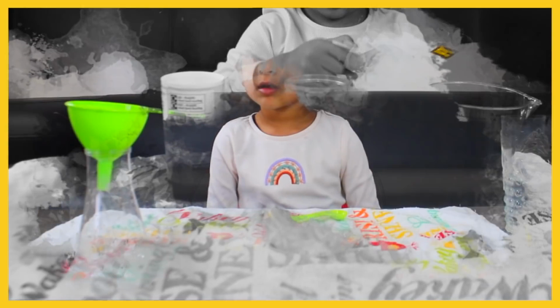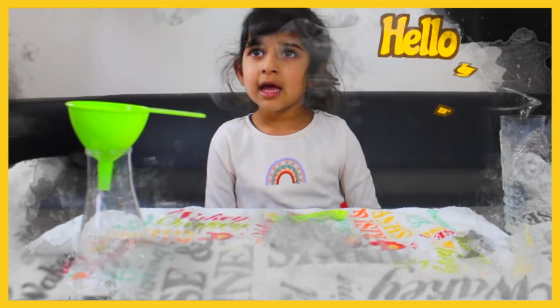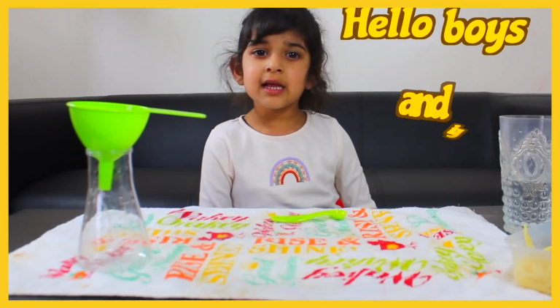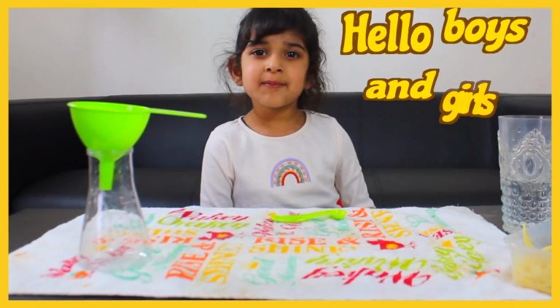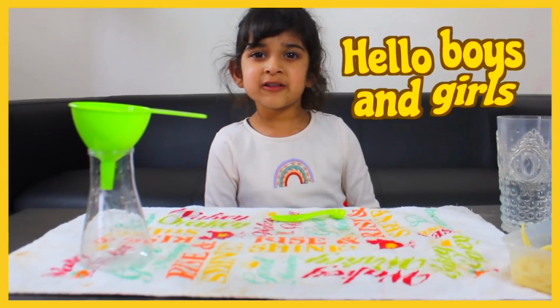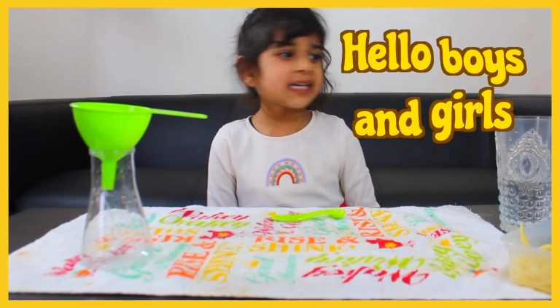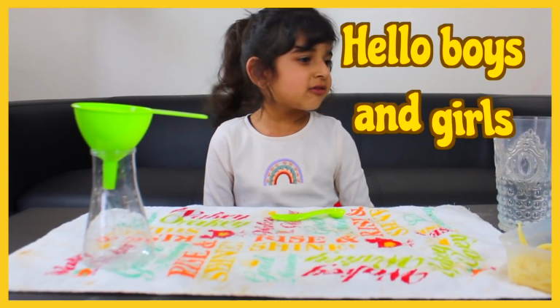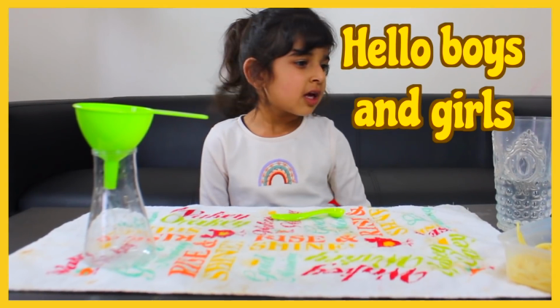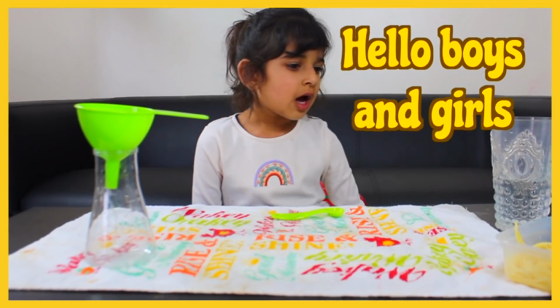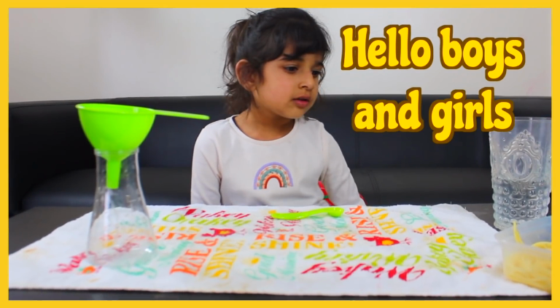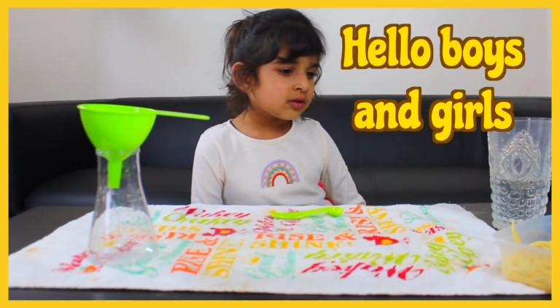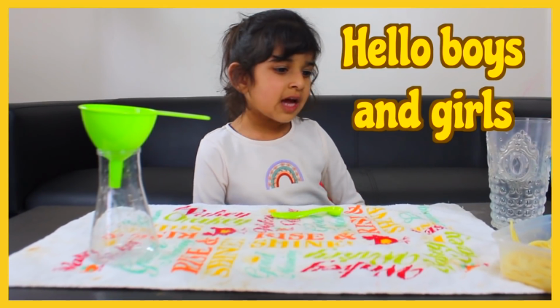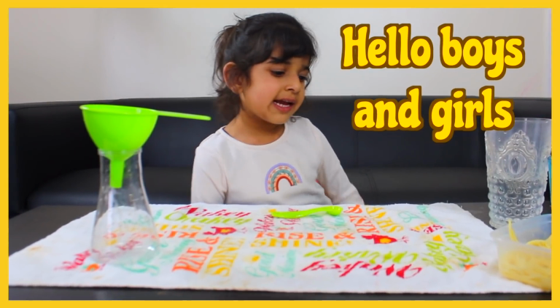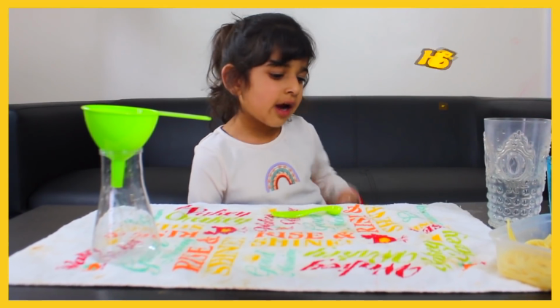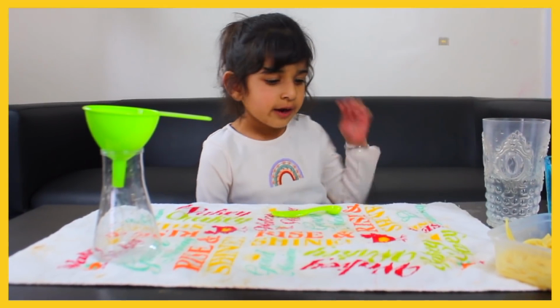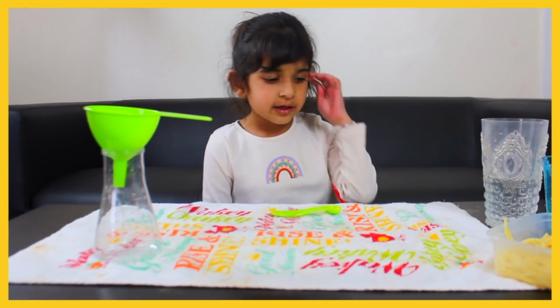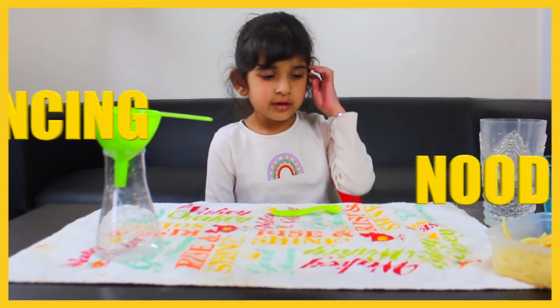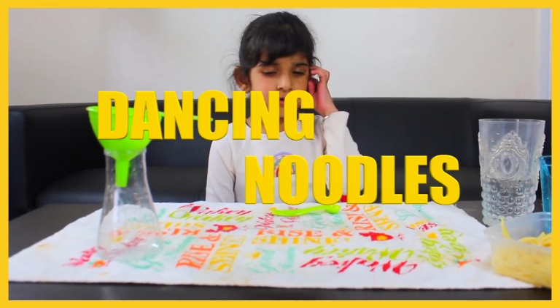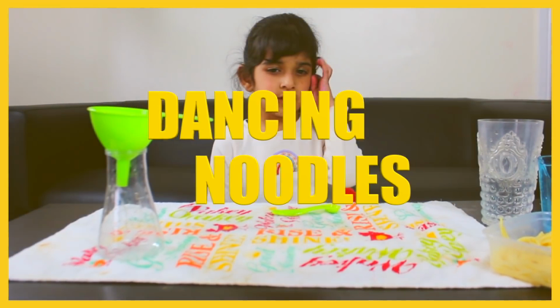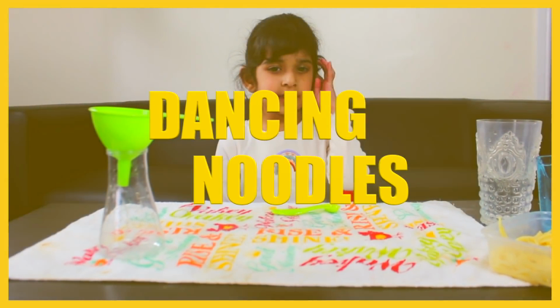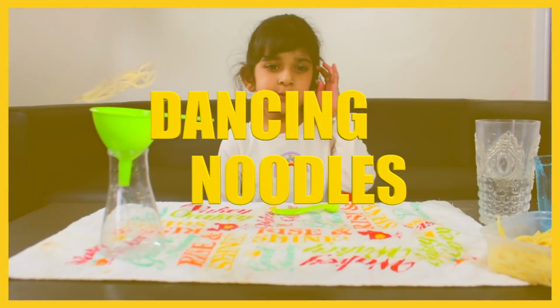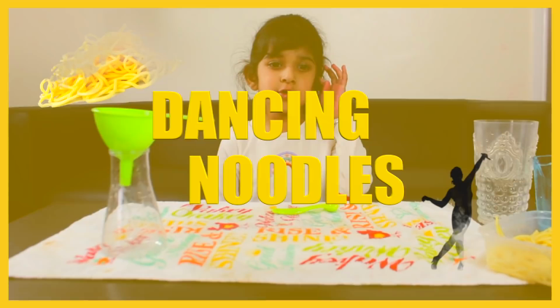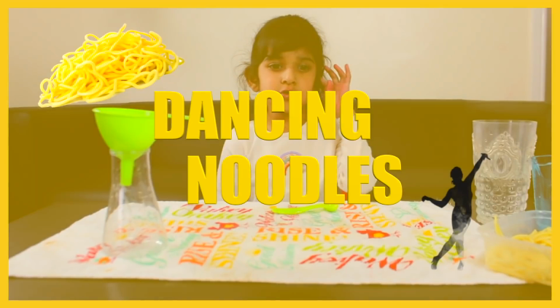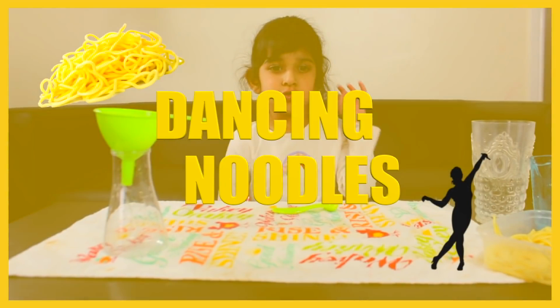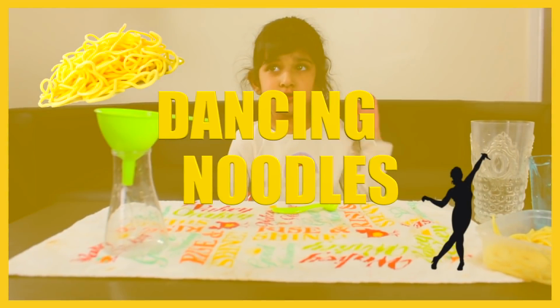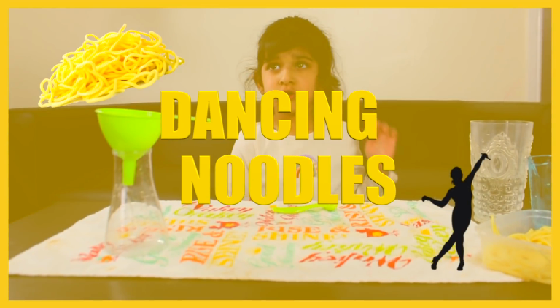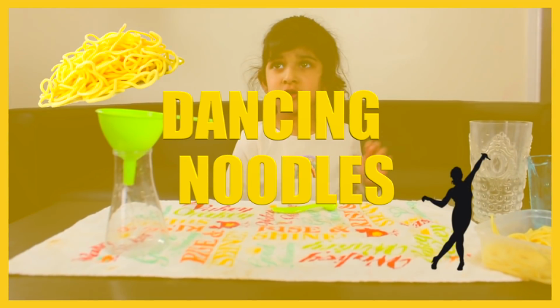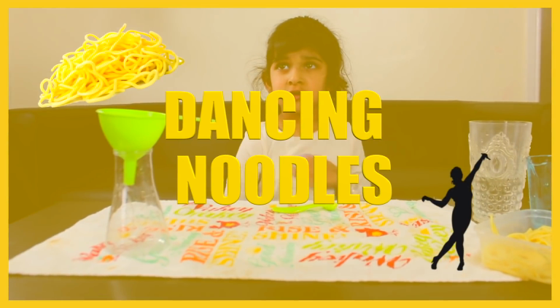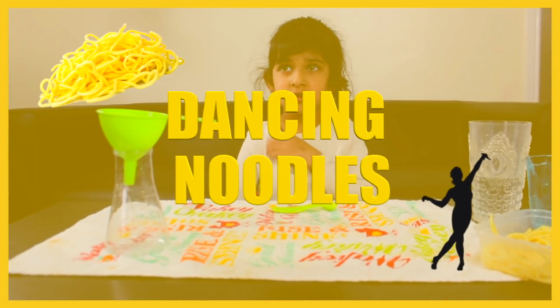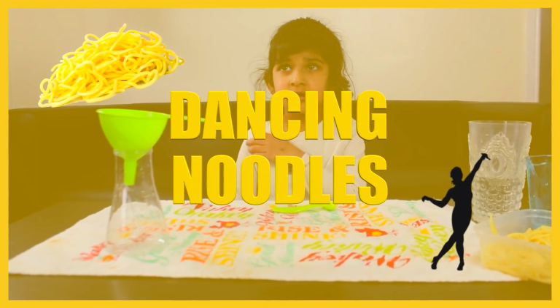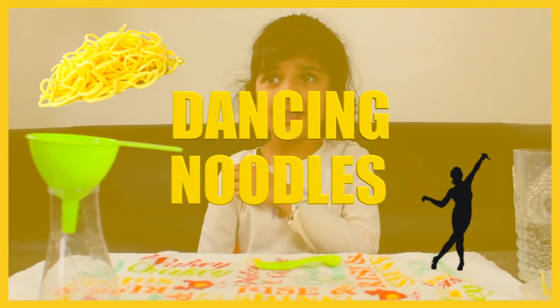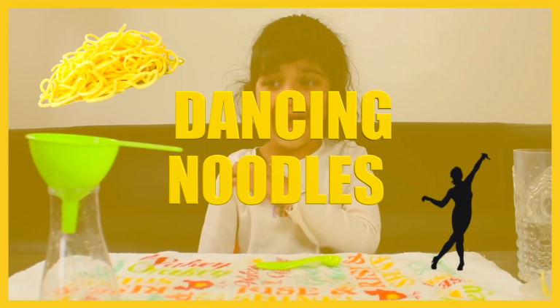Hello bossy girls. Today I'm going to do the dancing noodles. Are you? Yeah.